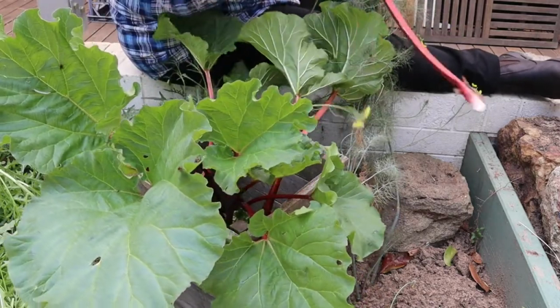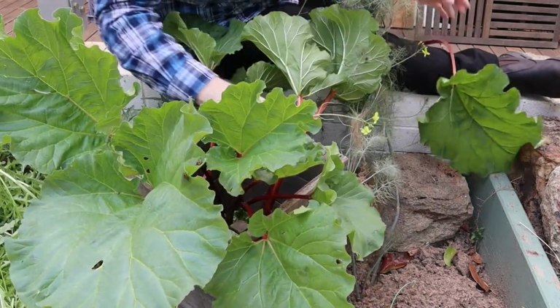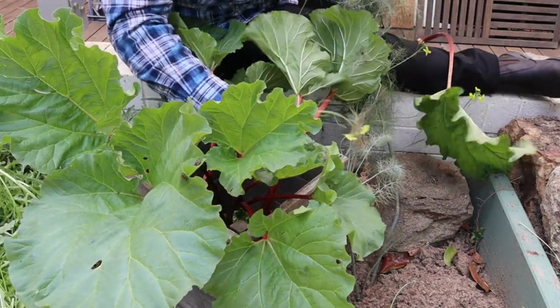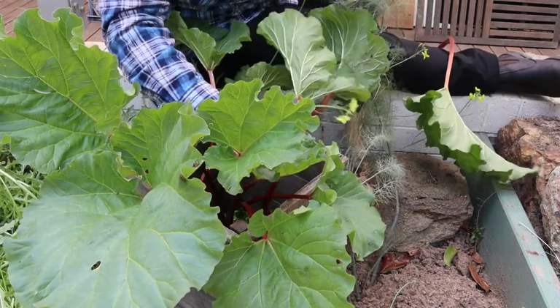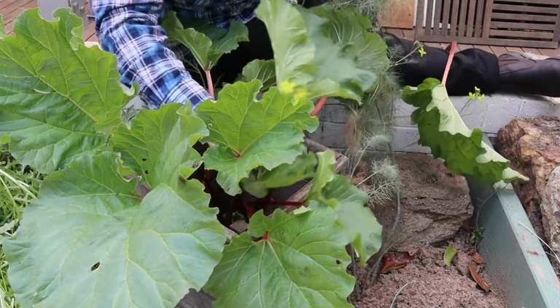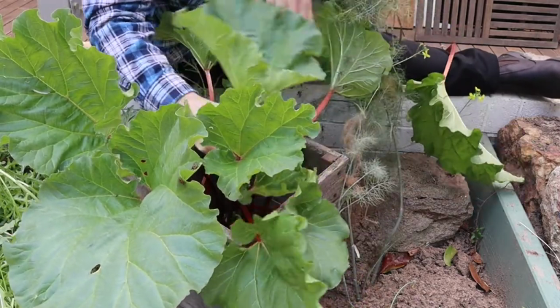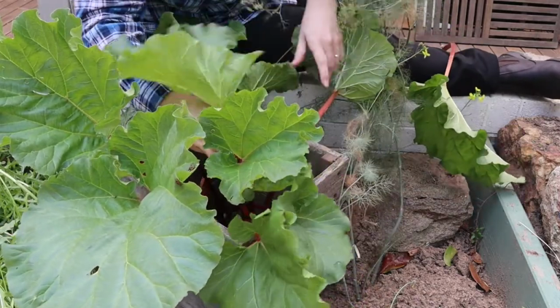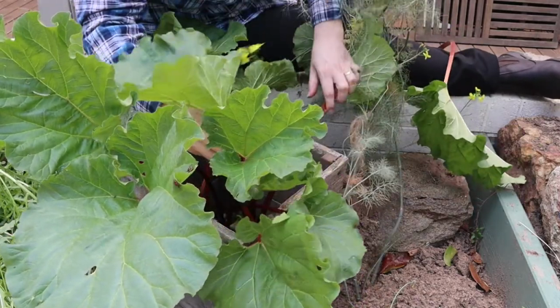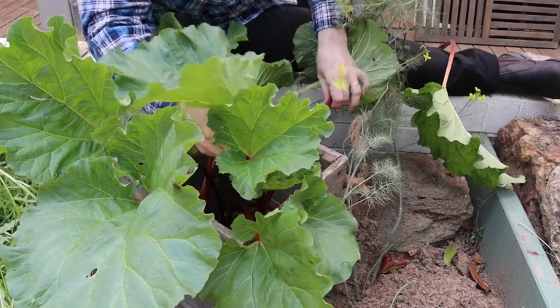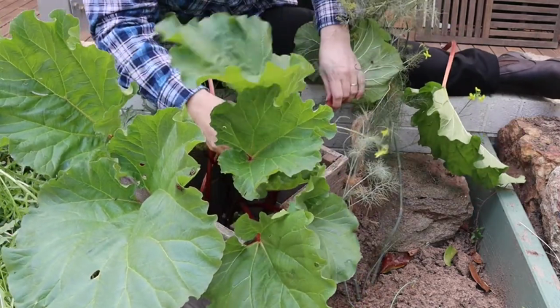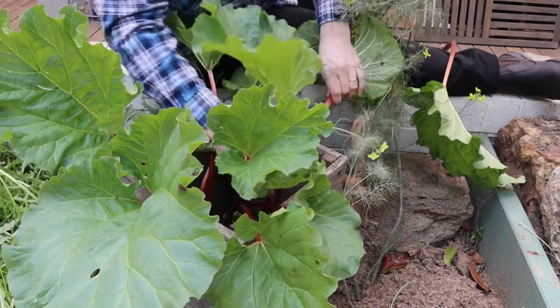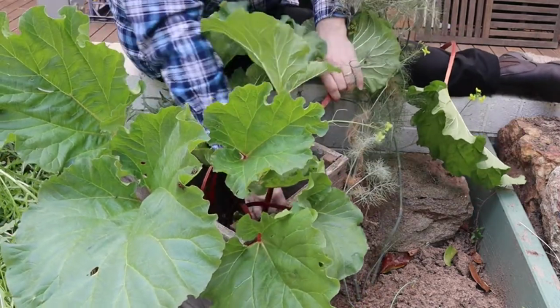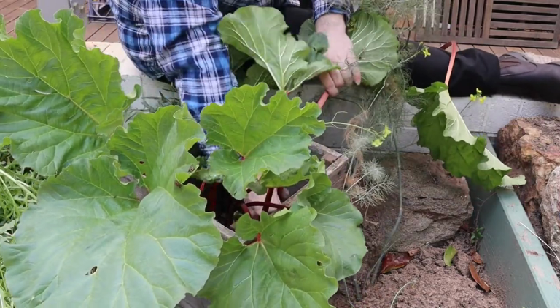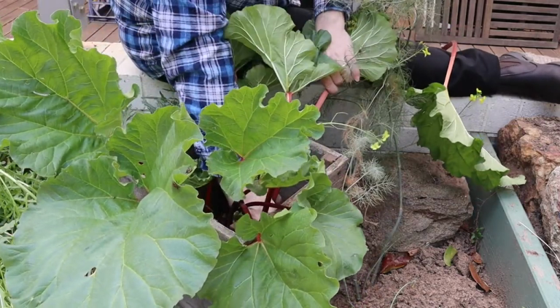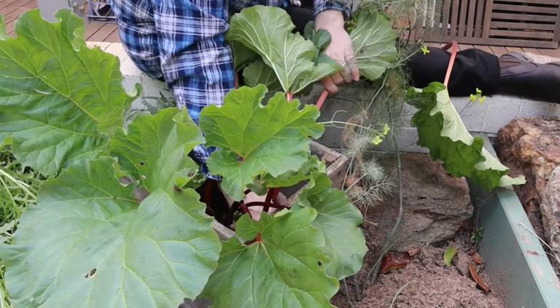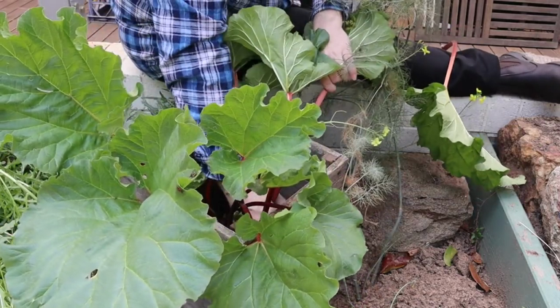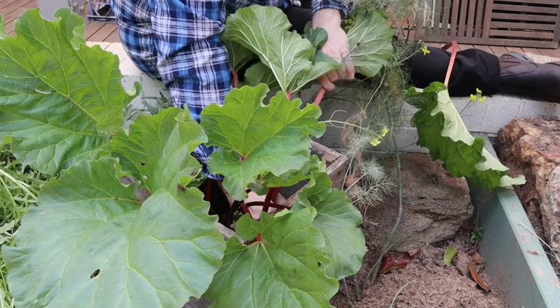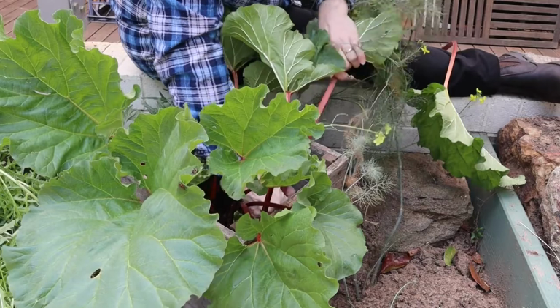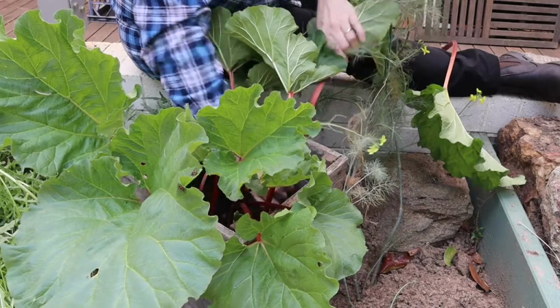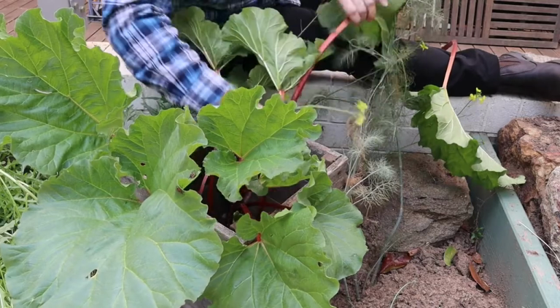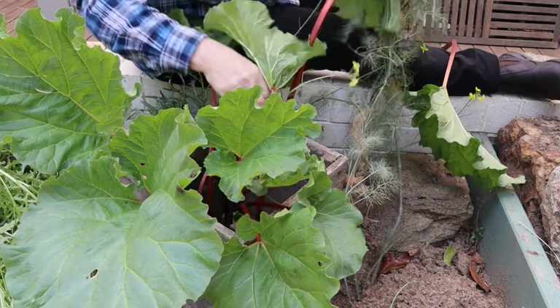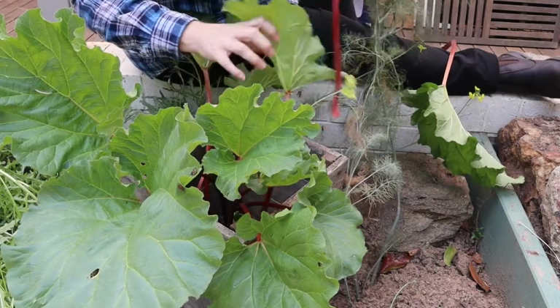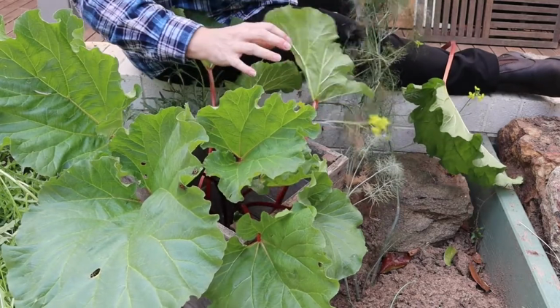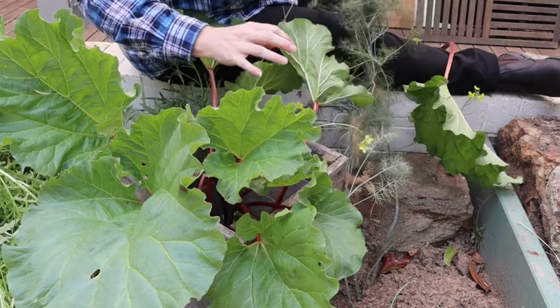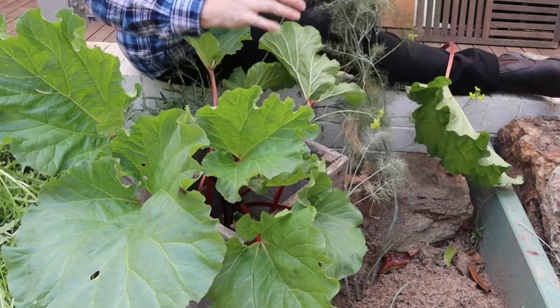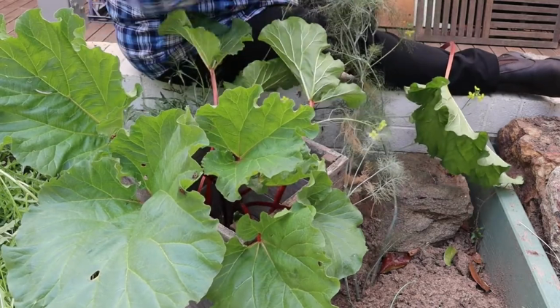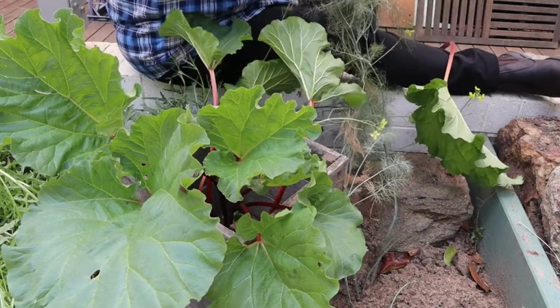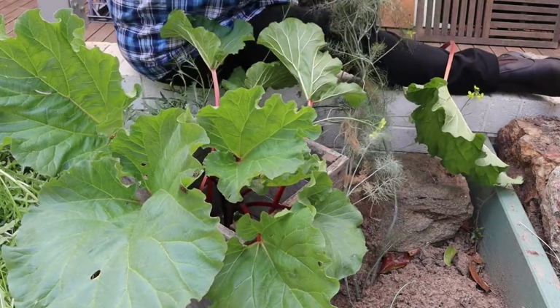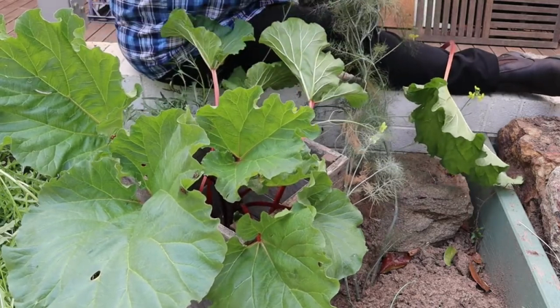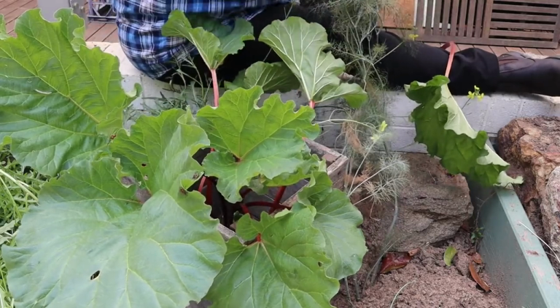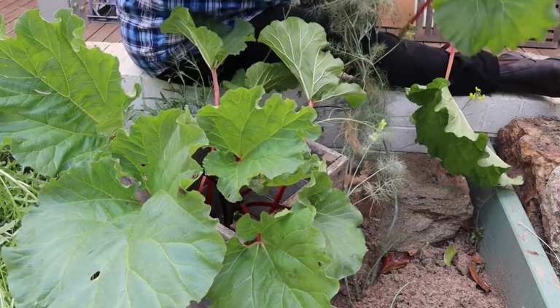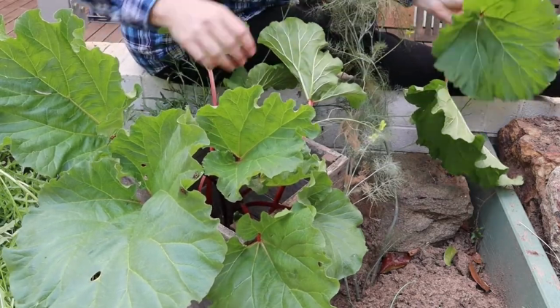This kind of box encourages the rhubarb to grow longer stems and also holds the stems up out of the dirt.